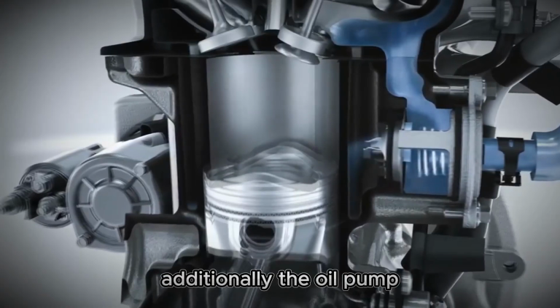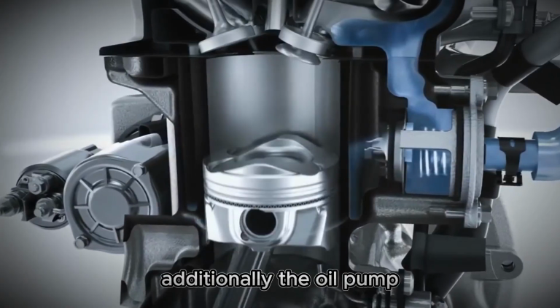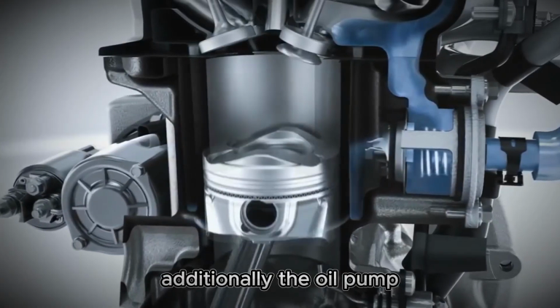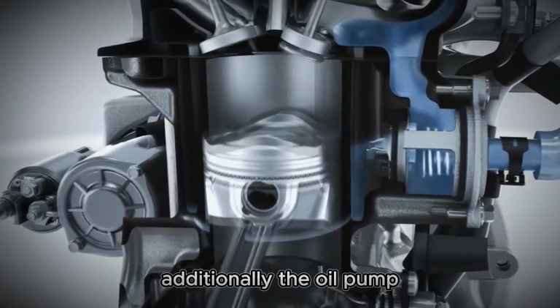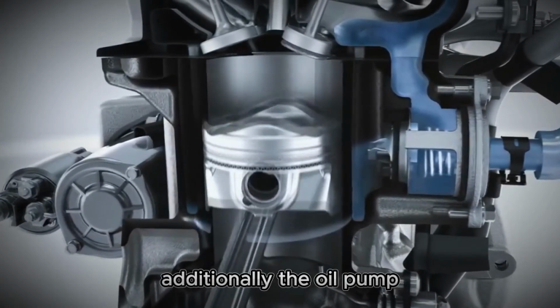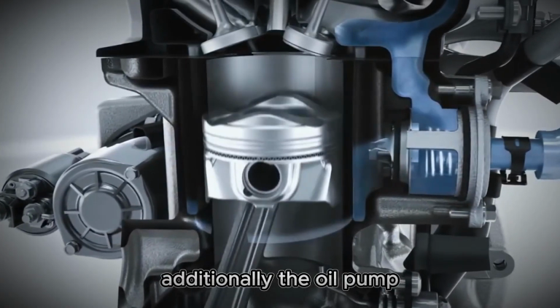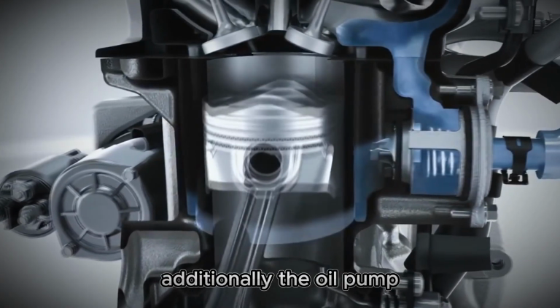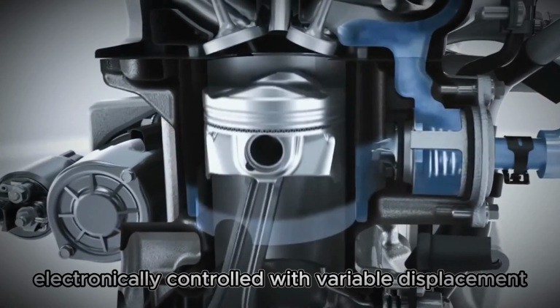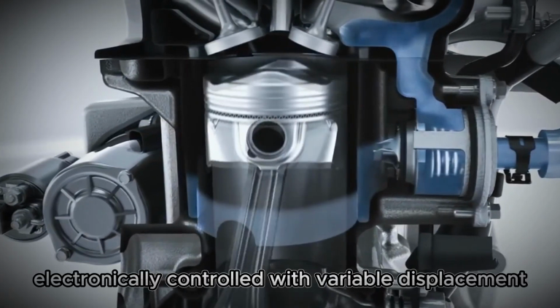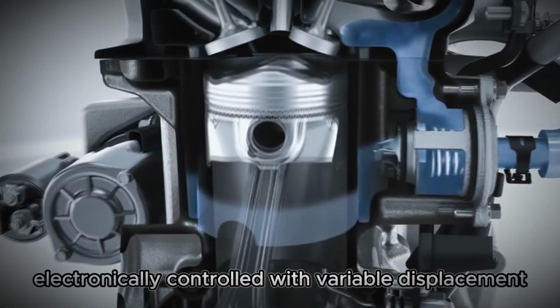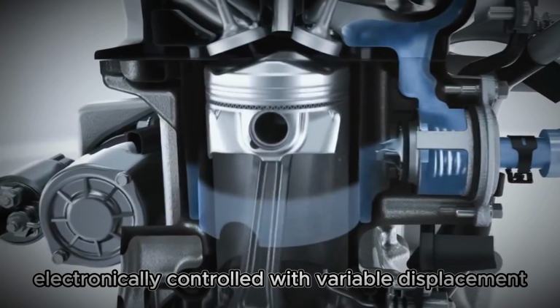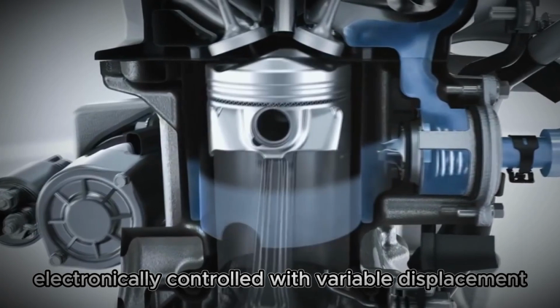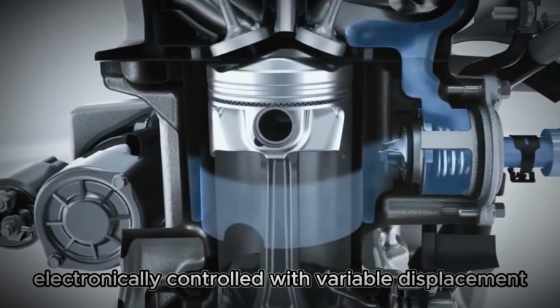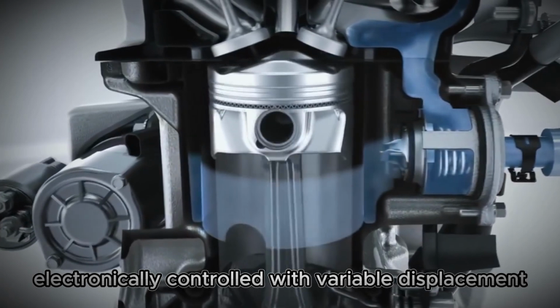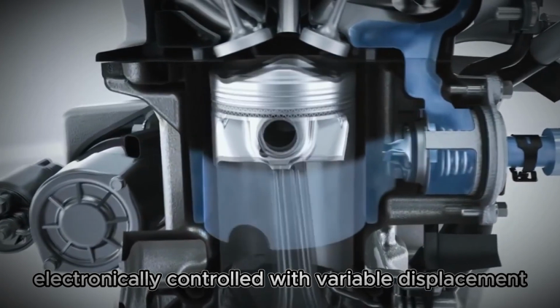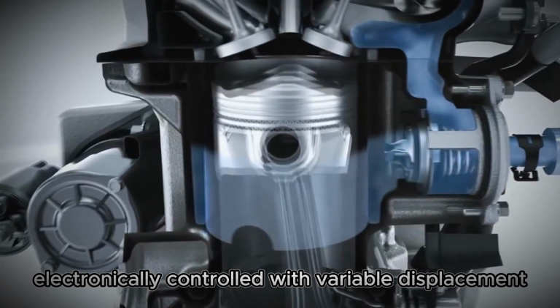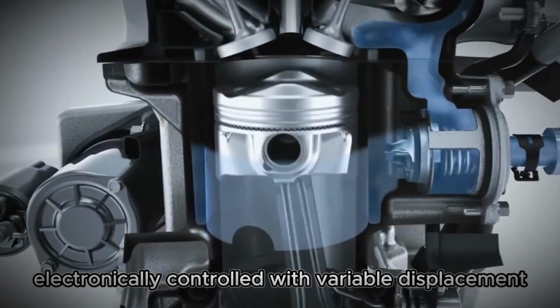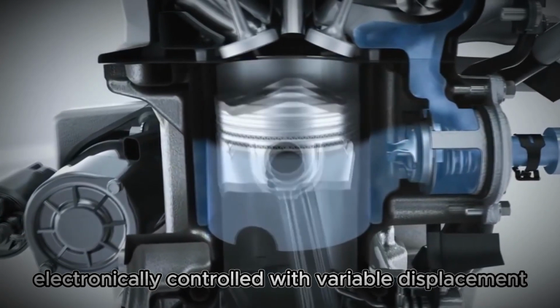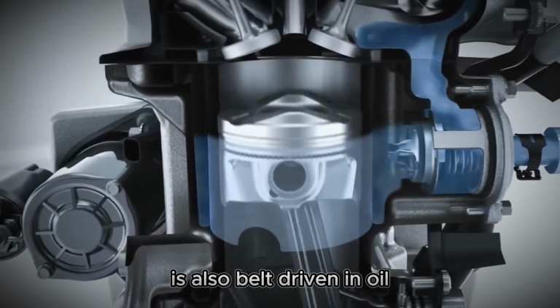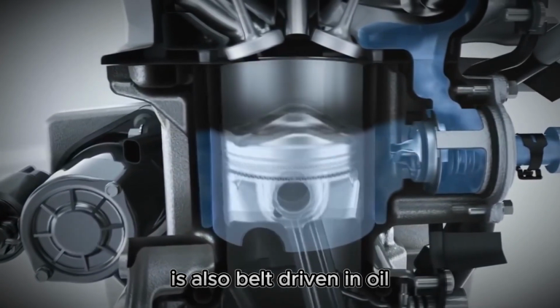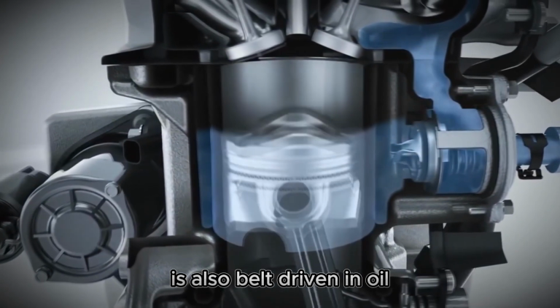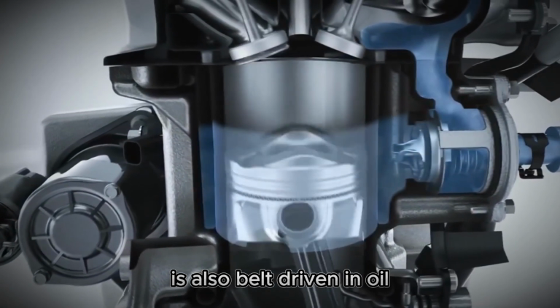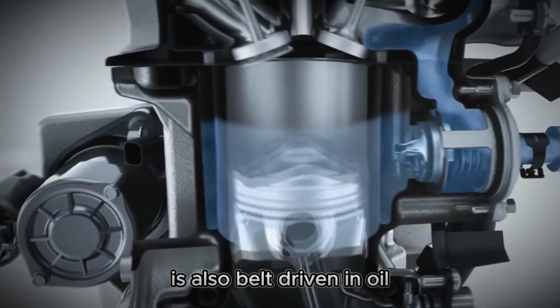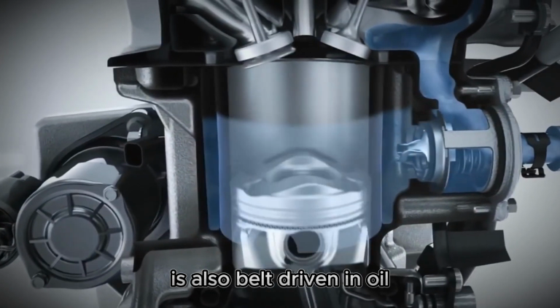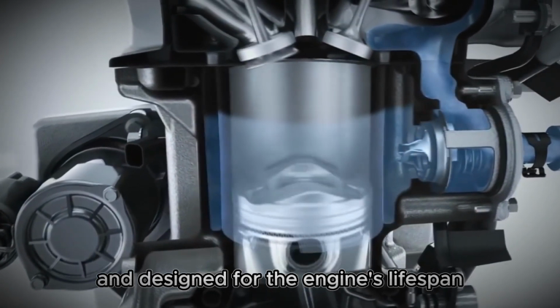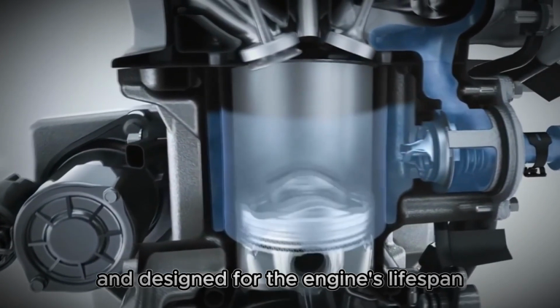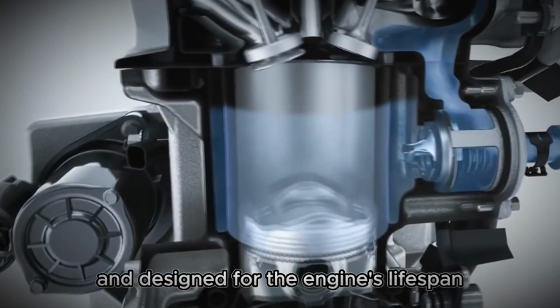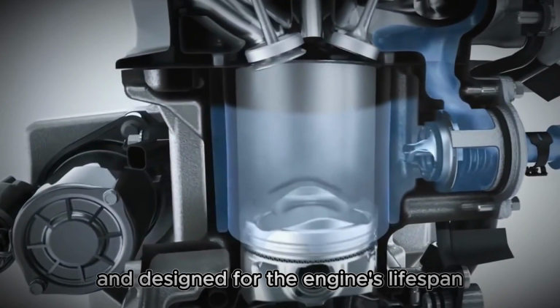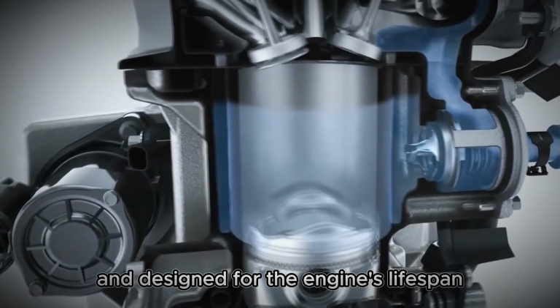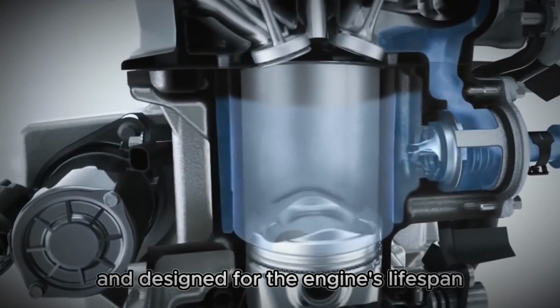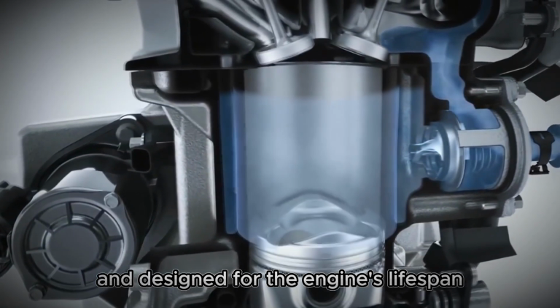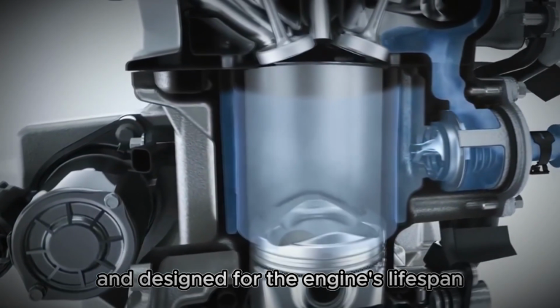Additionally, the oil pump — electronically controlled with variable displacement — is also belt driven in oil and designed to last the engine's lifespan.